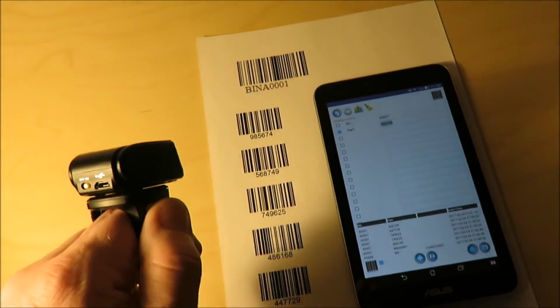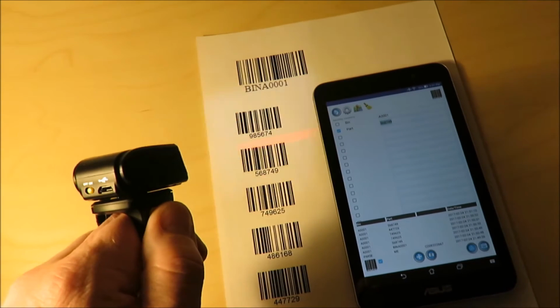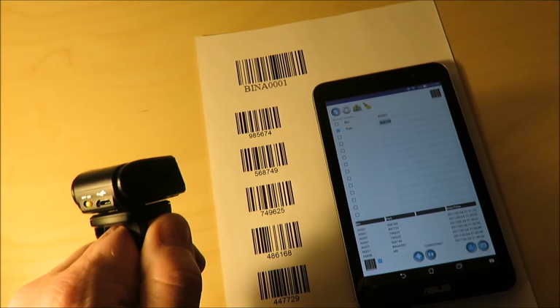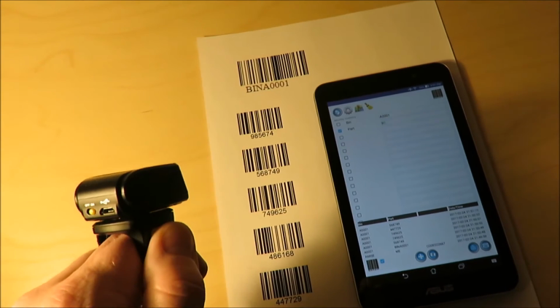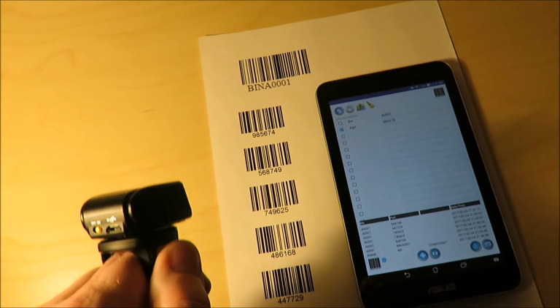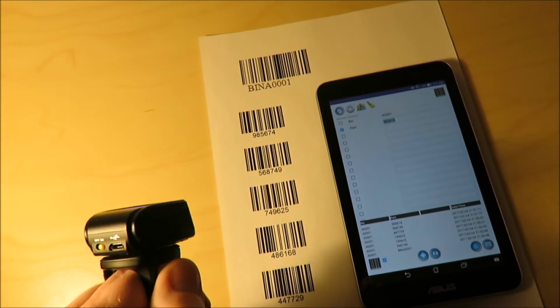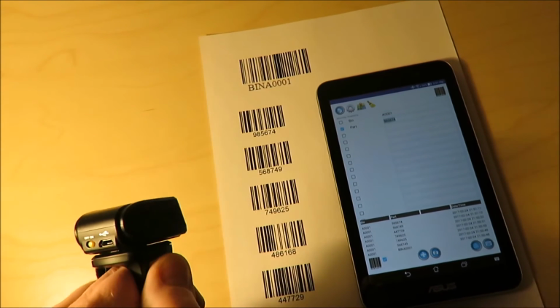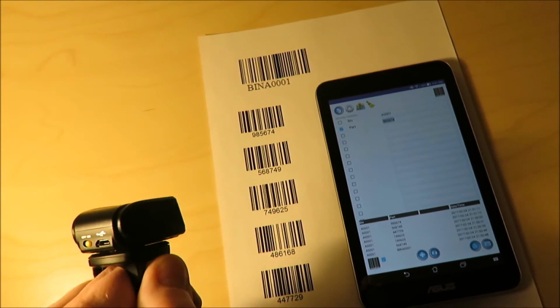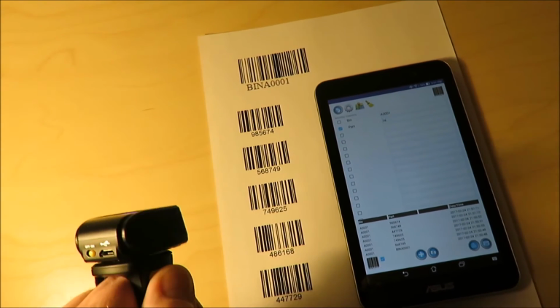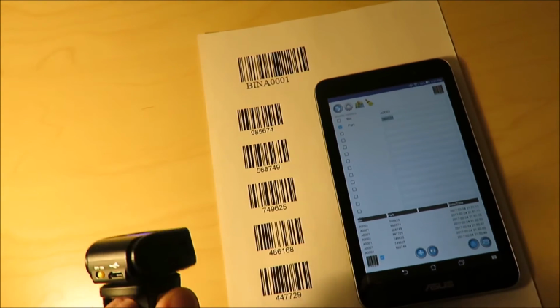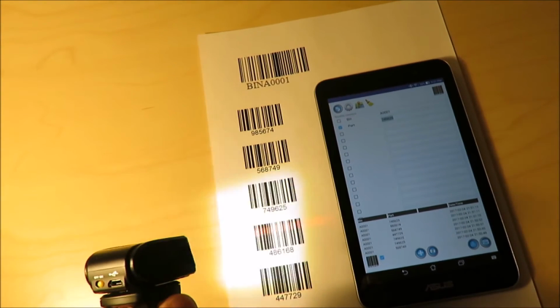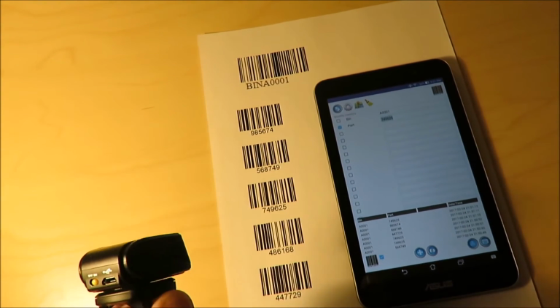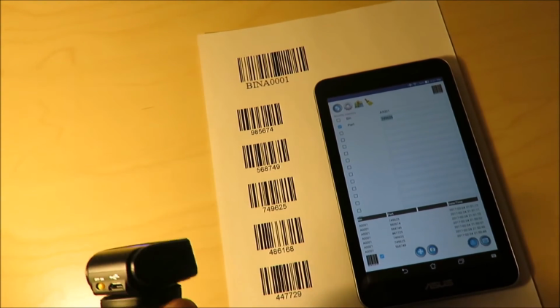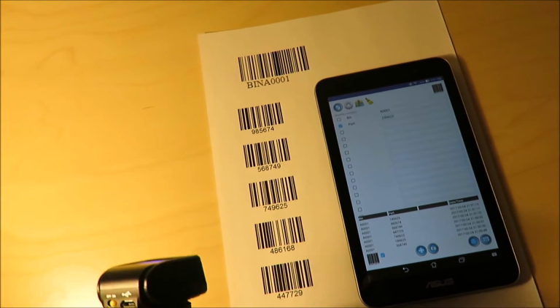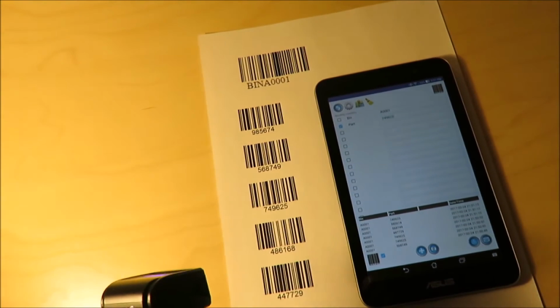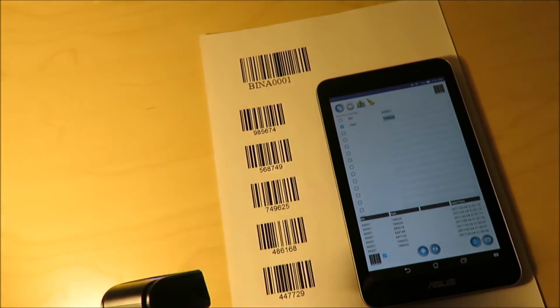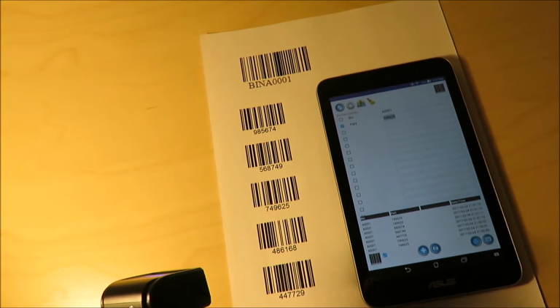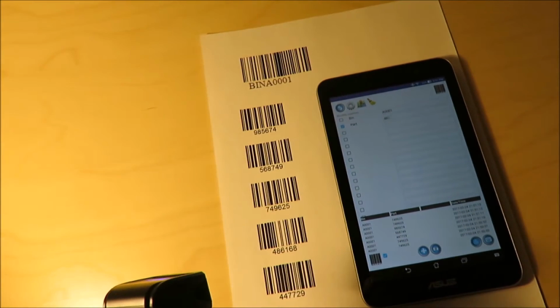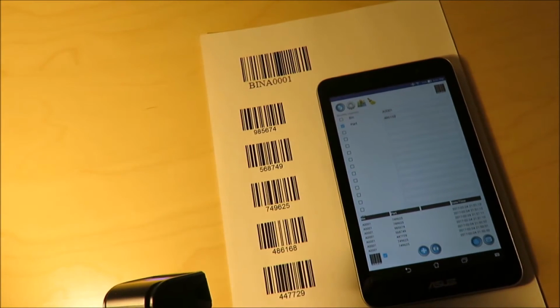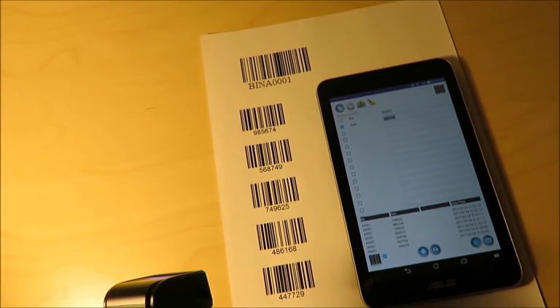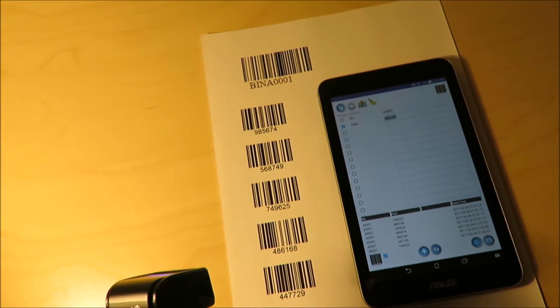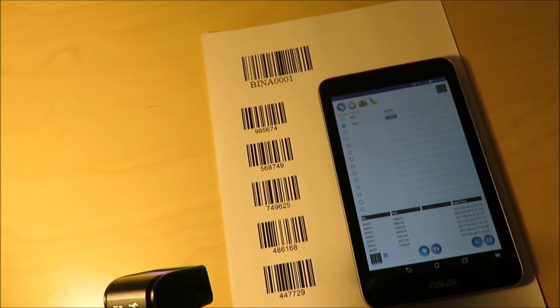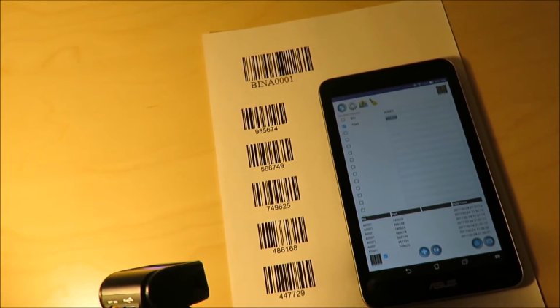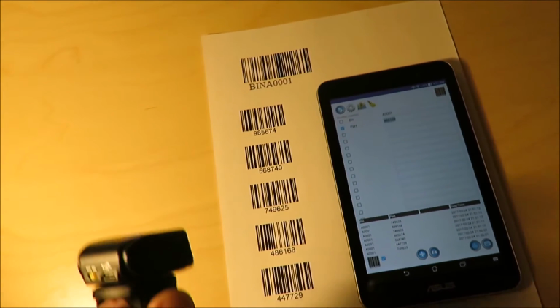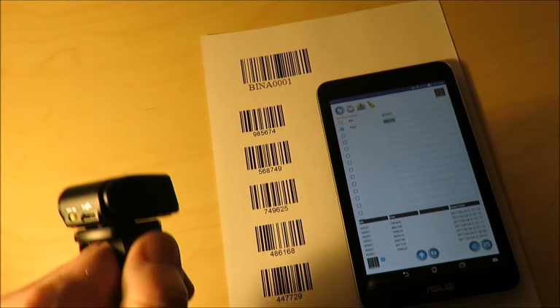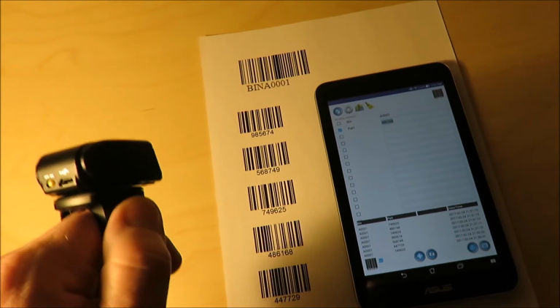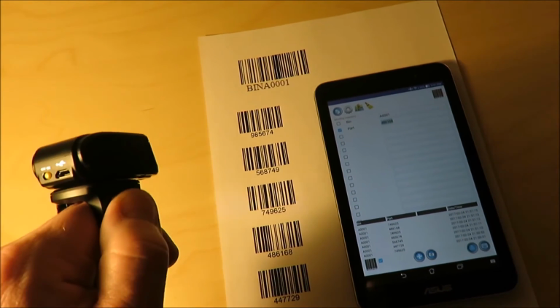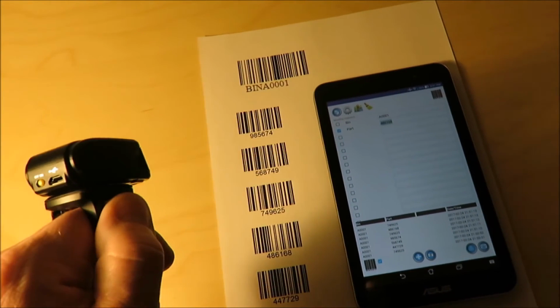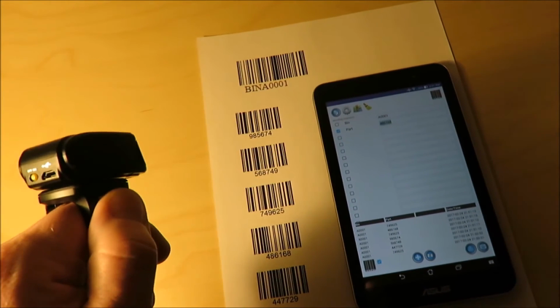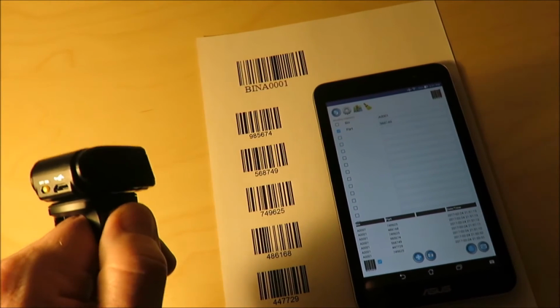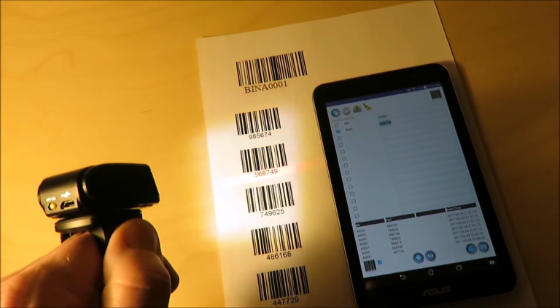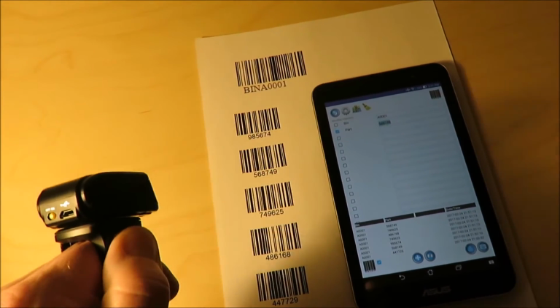Lookup, parse of a barcode, and multi-column scanning all work with external barcode scanners.